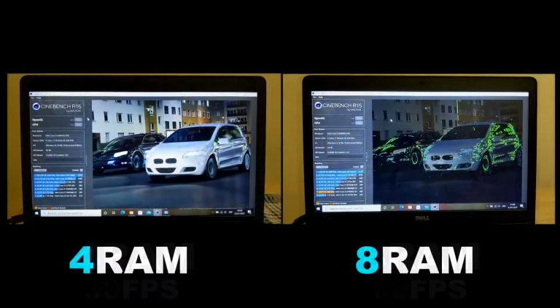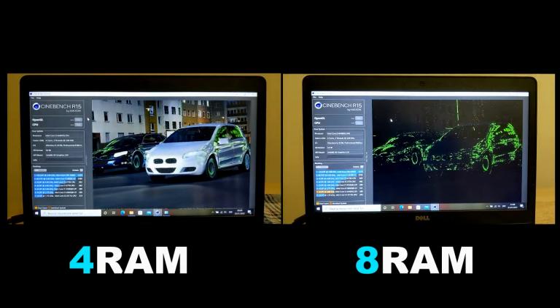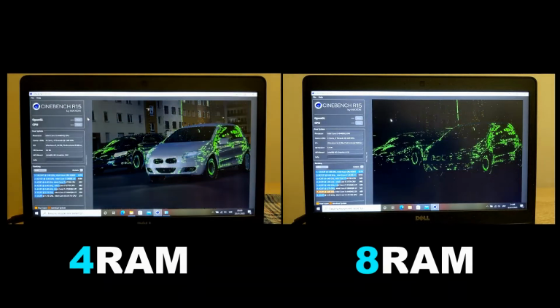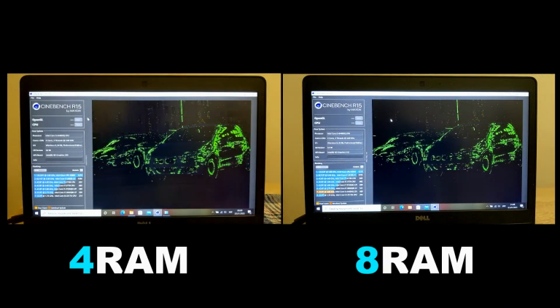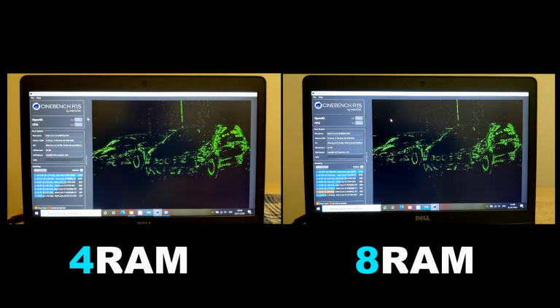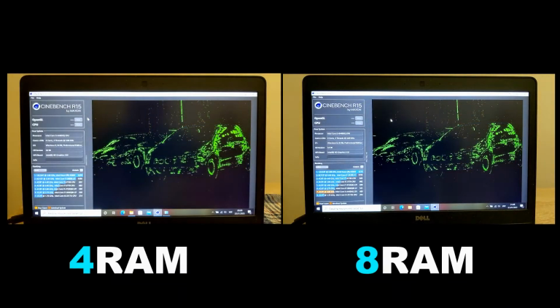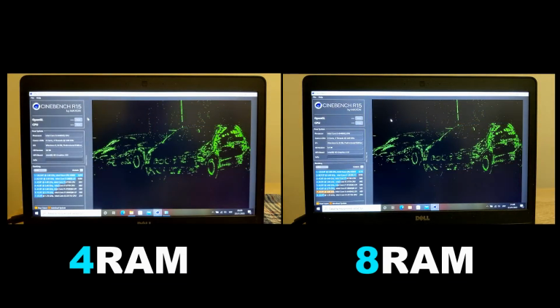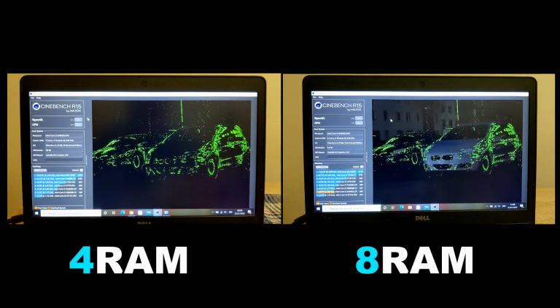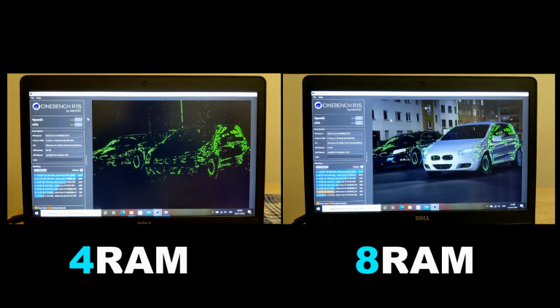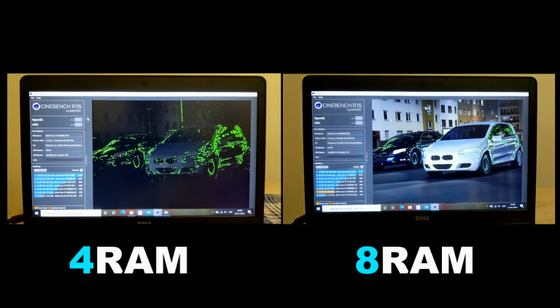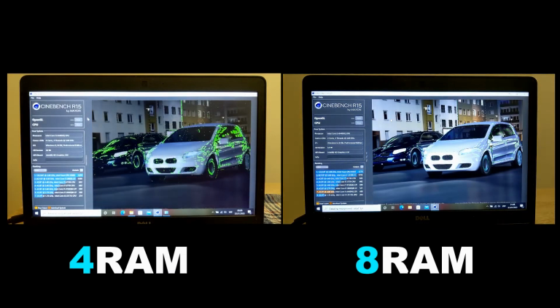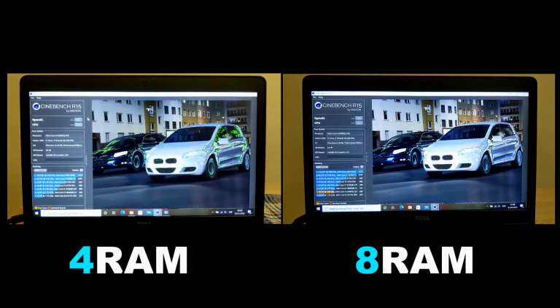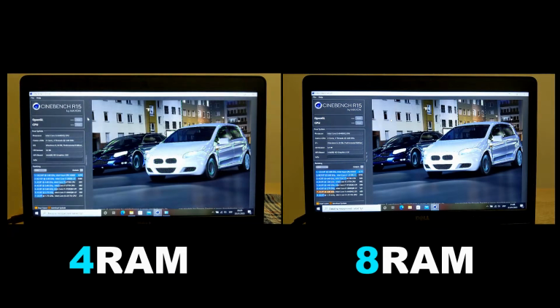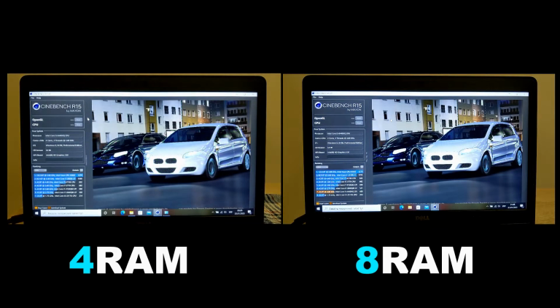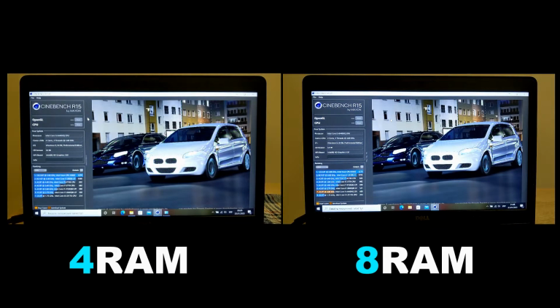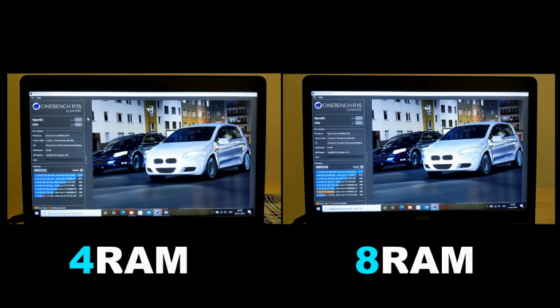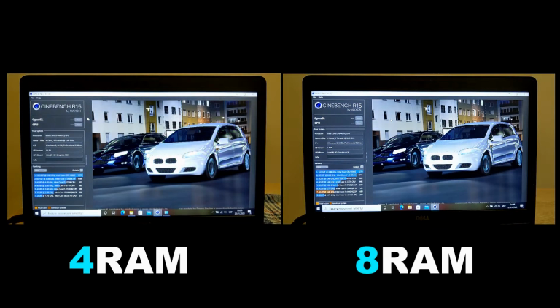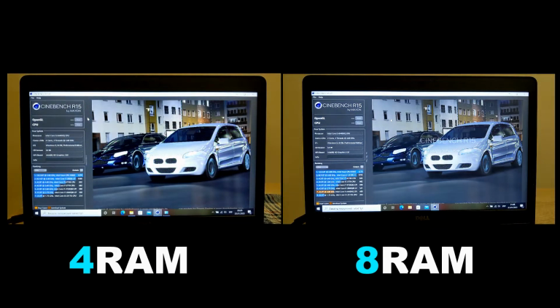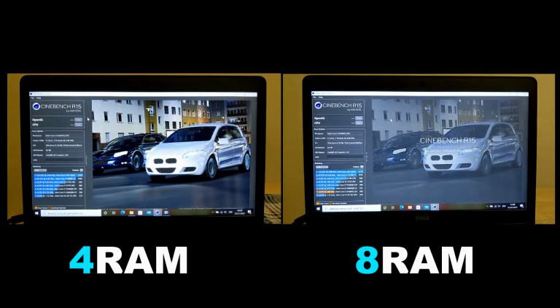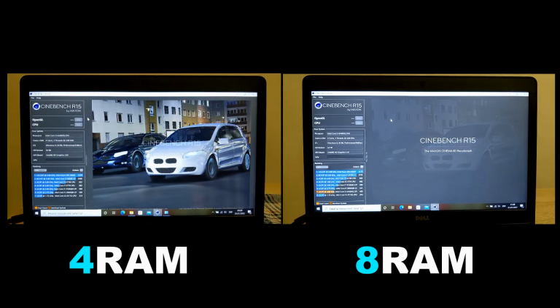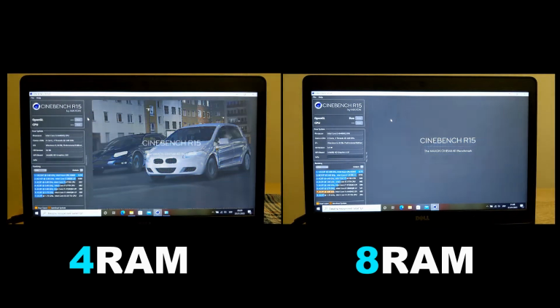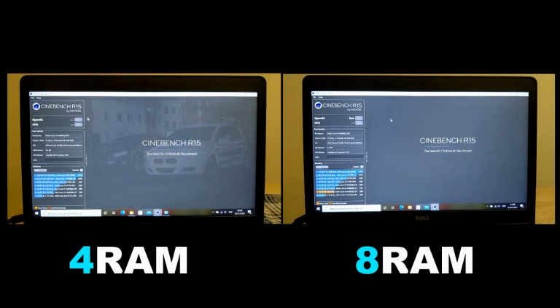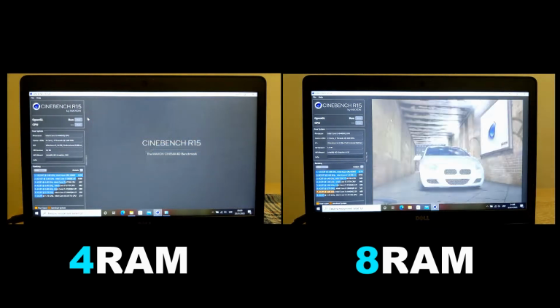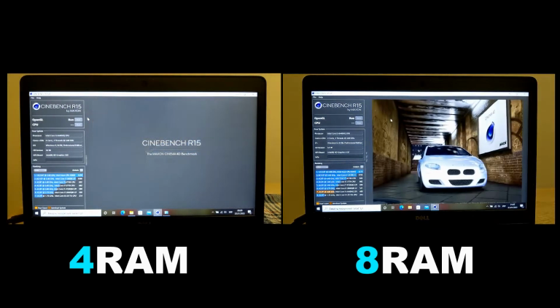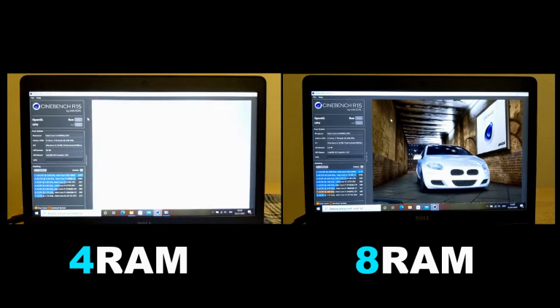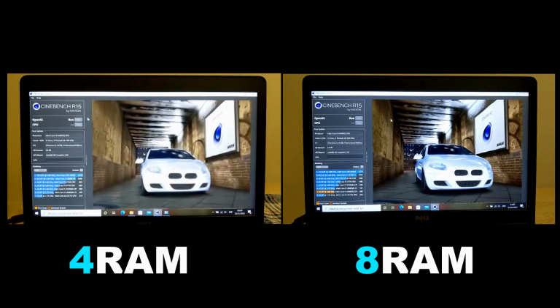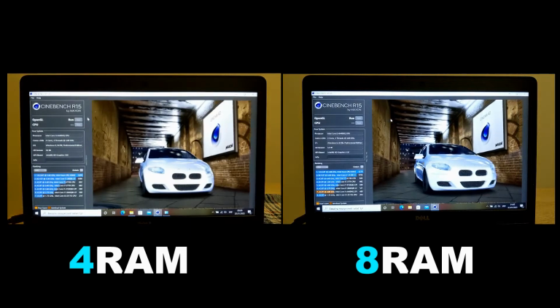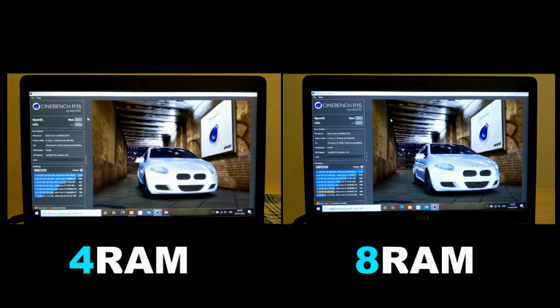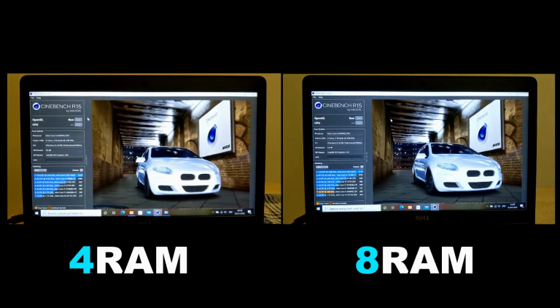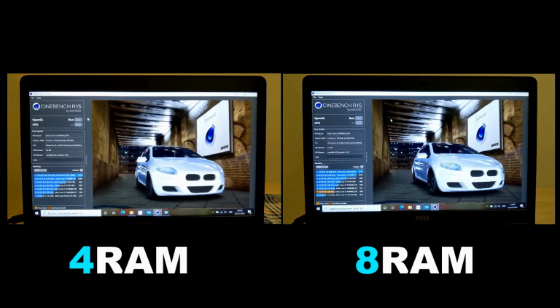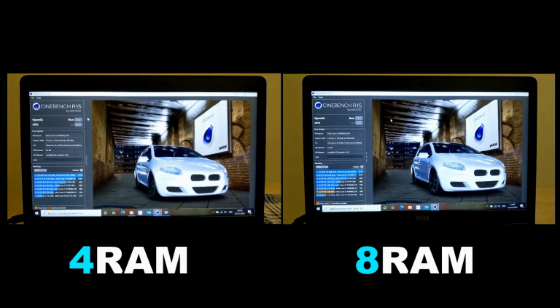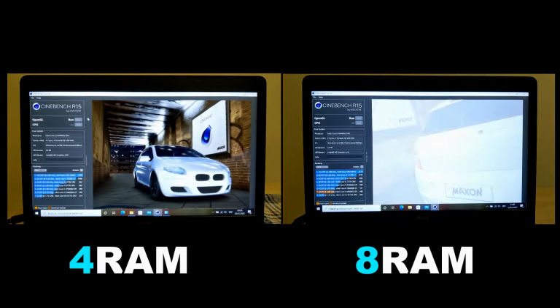The next test will be in the program CineBench R15. You can see the result at the end of the test.